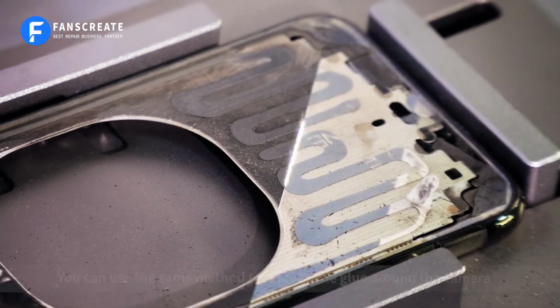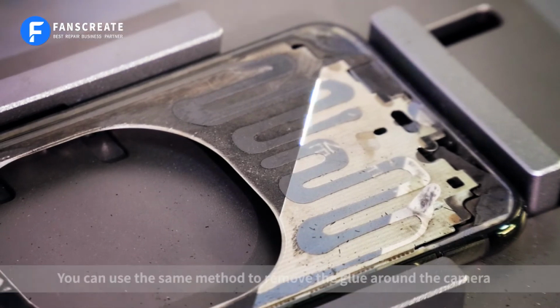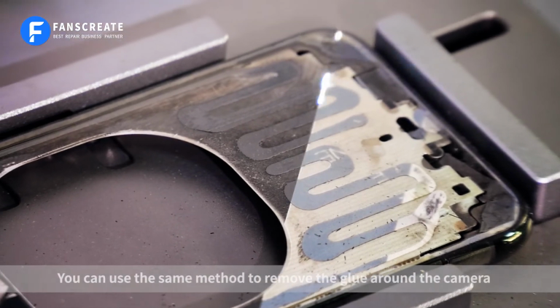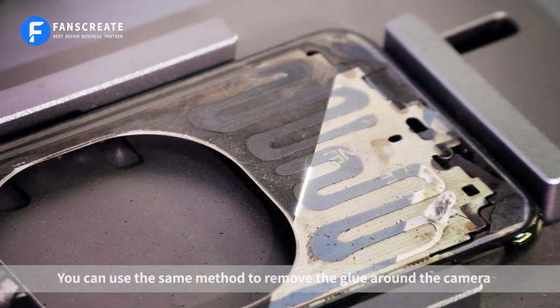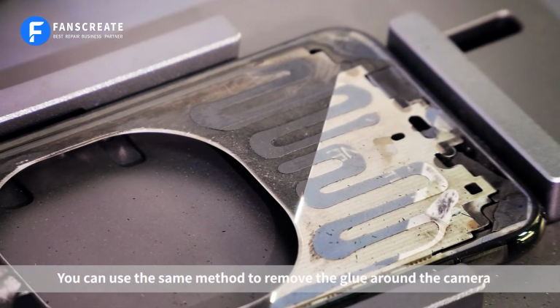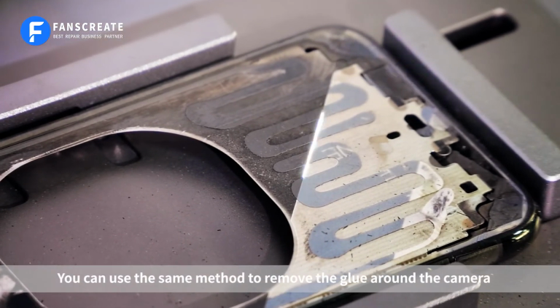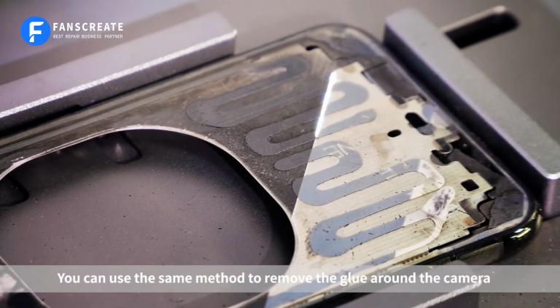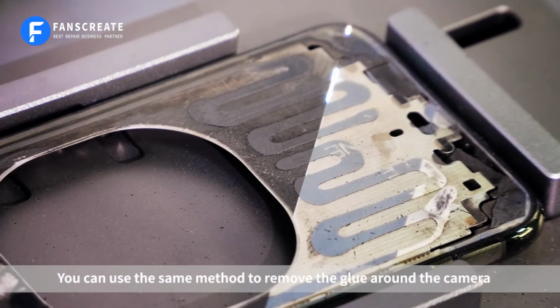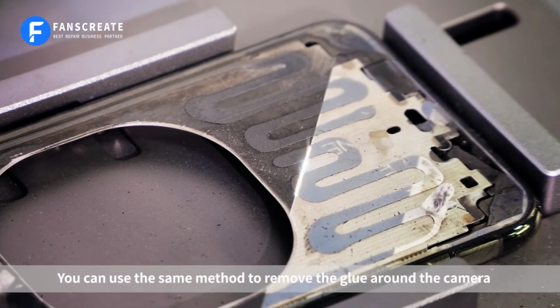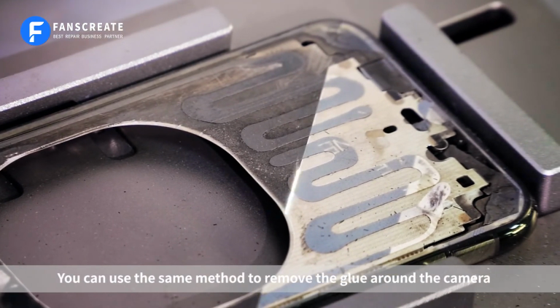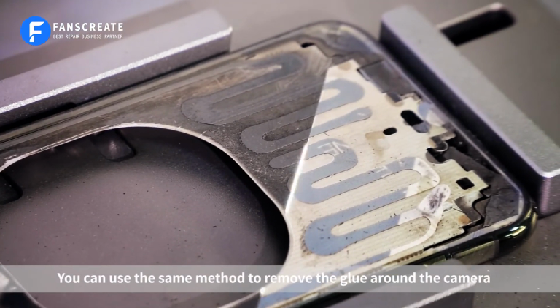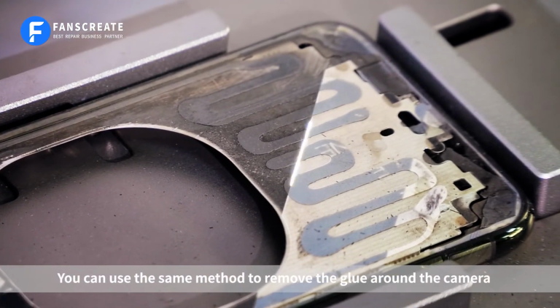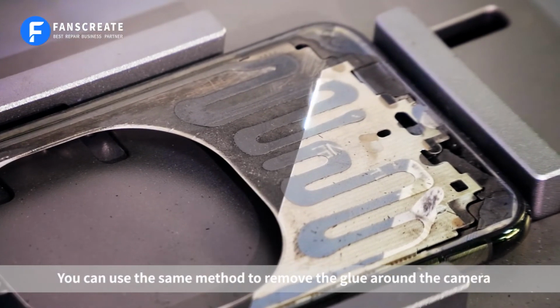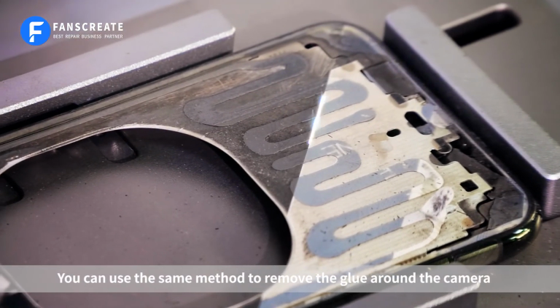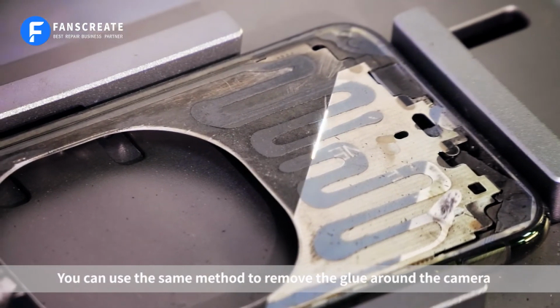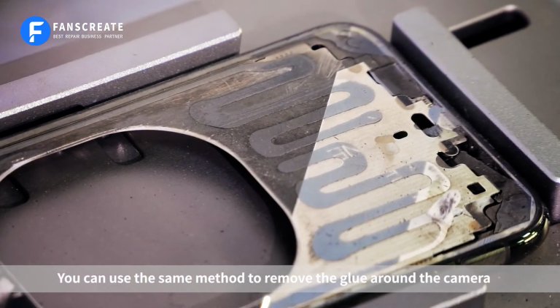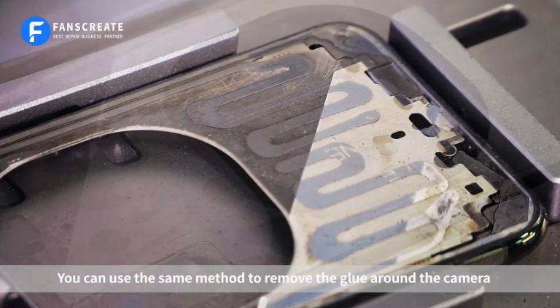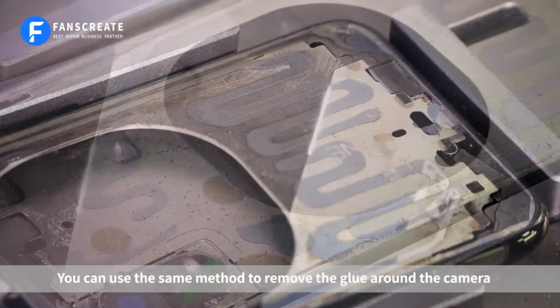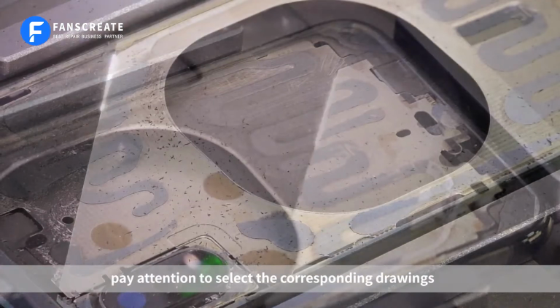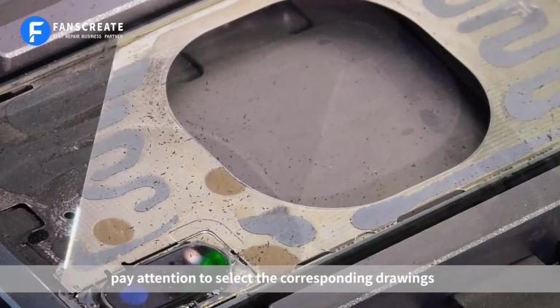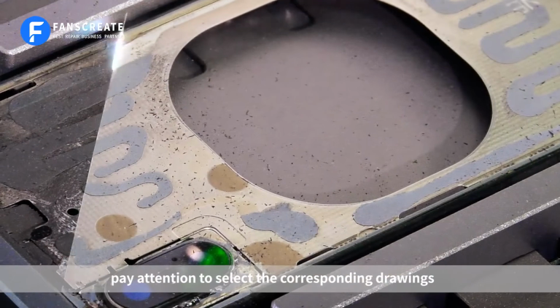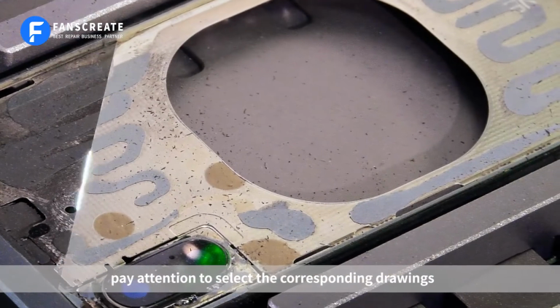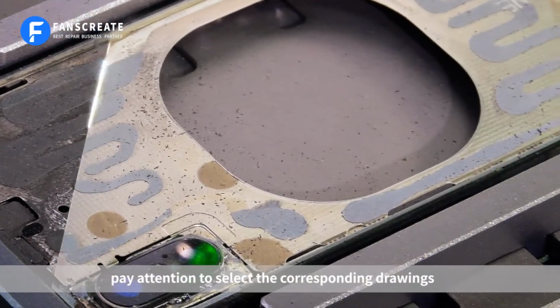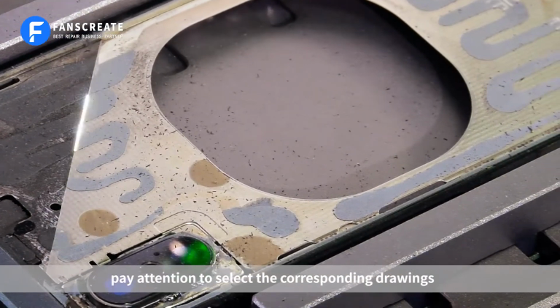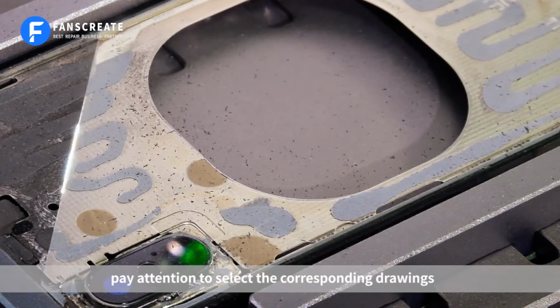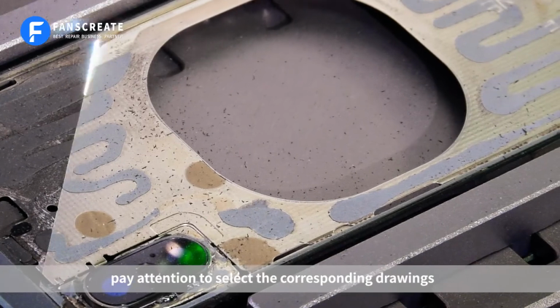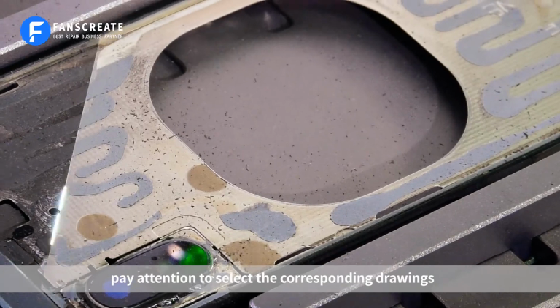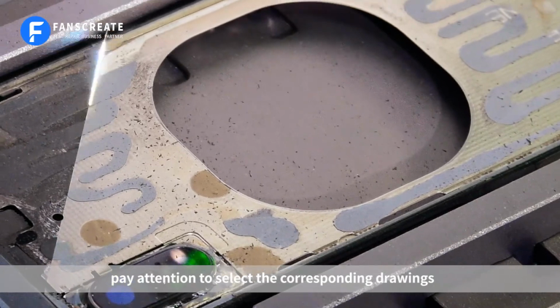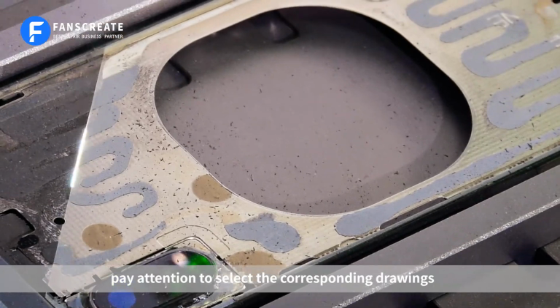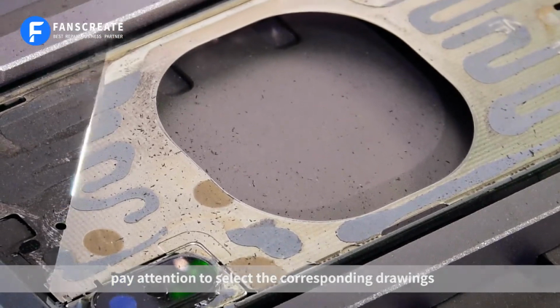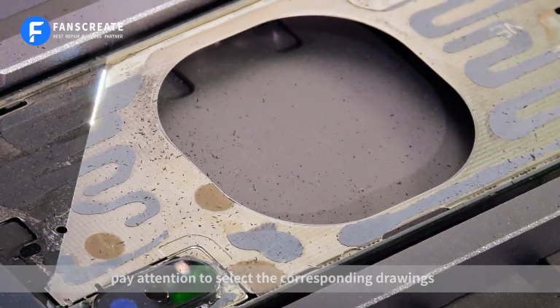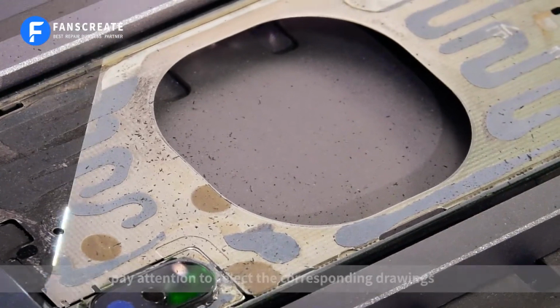You can use the same method to remove the glue around the camera. Pay attention to select the corresponding drawings.